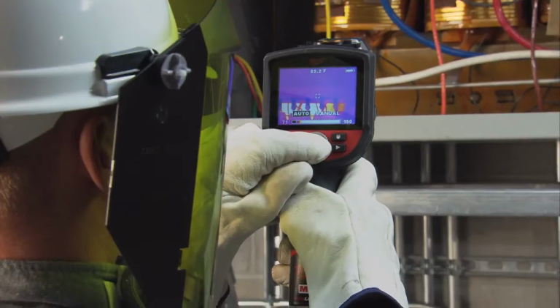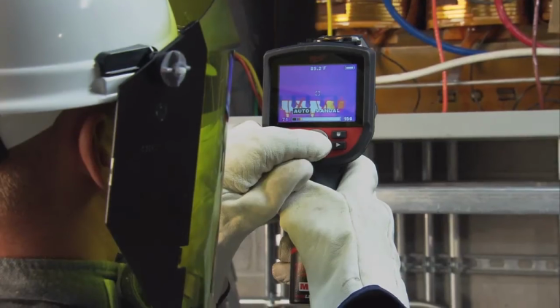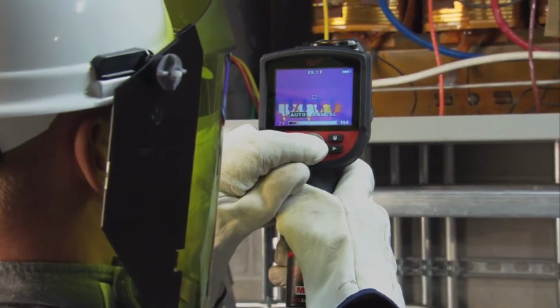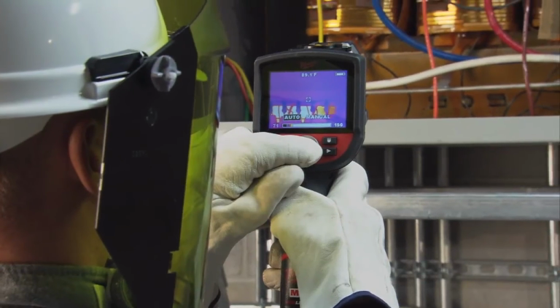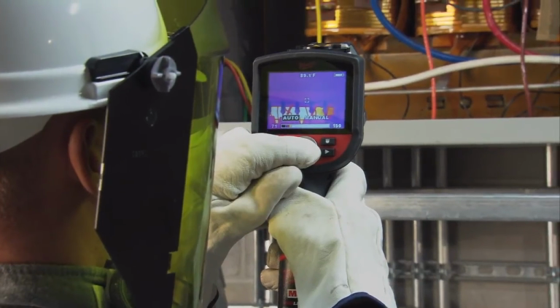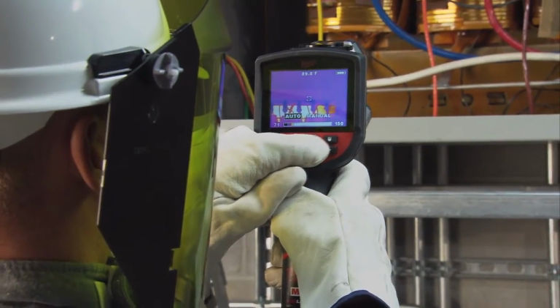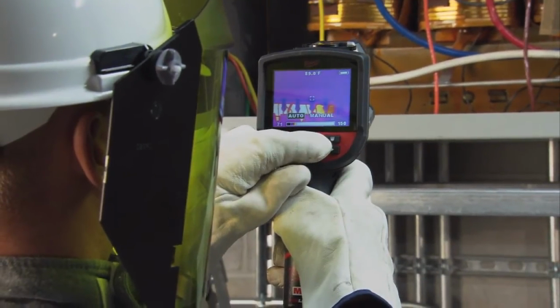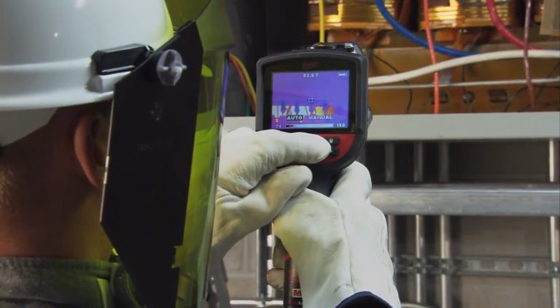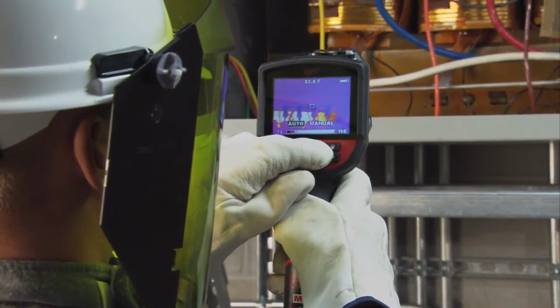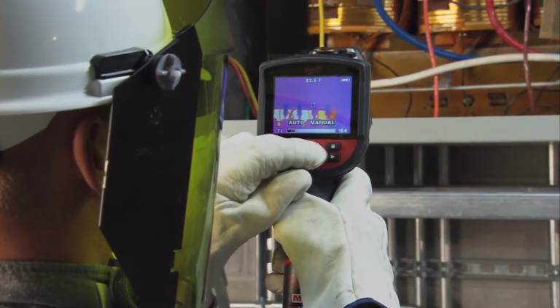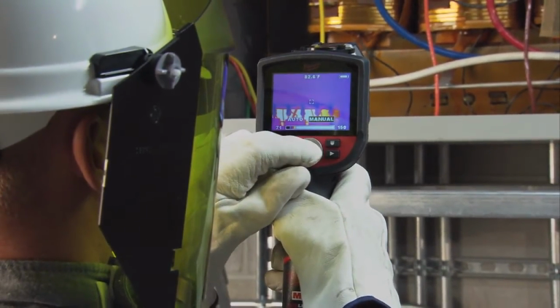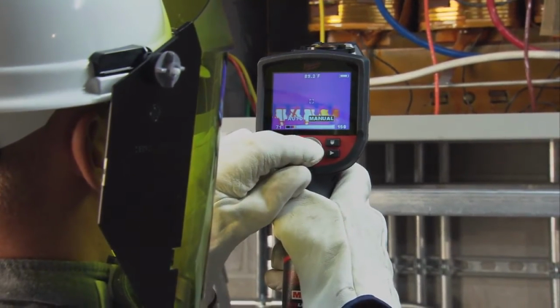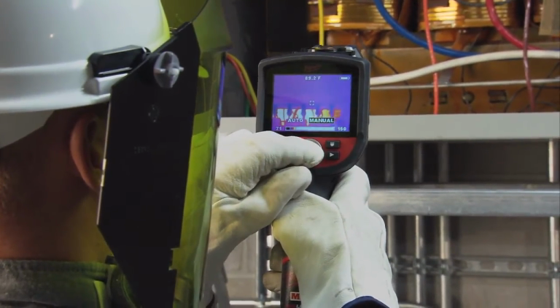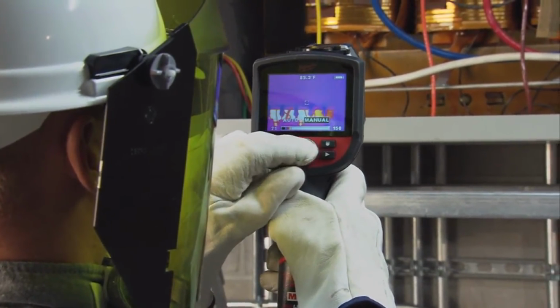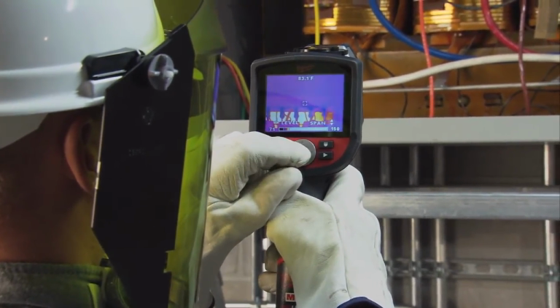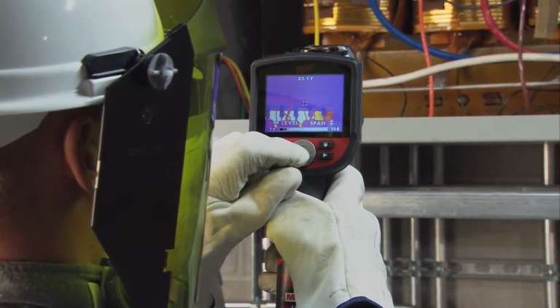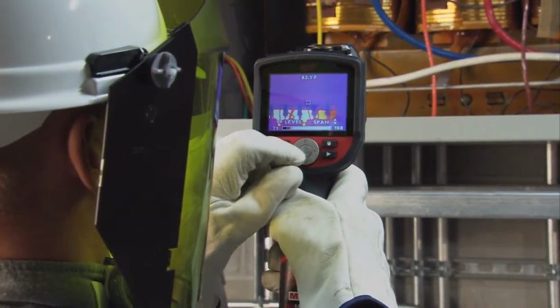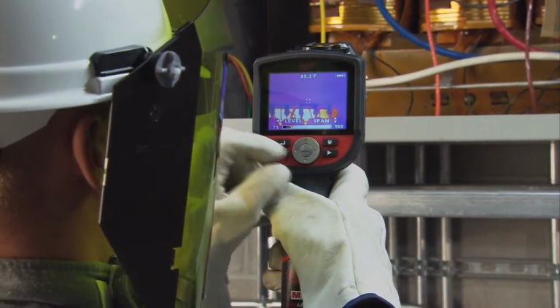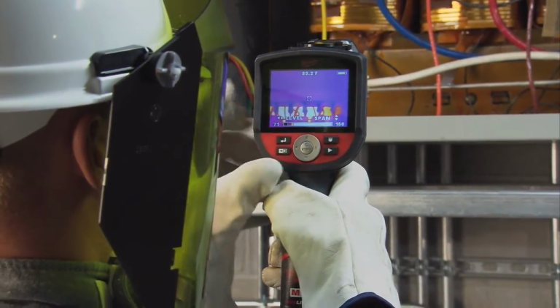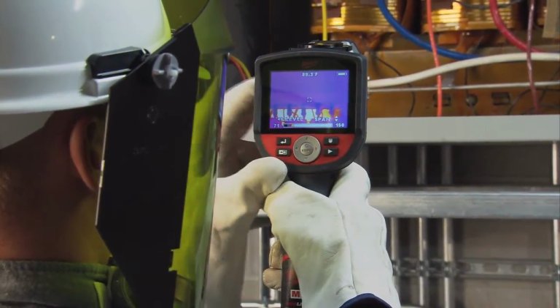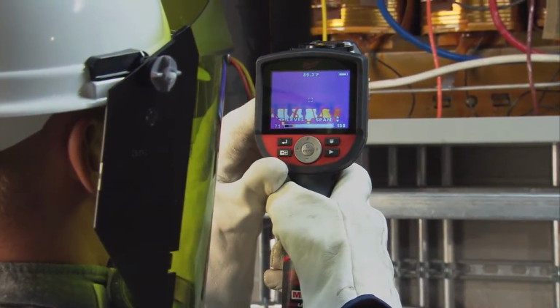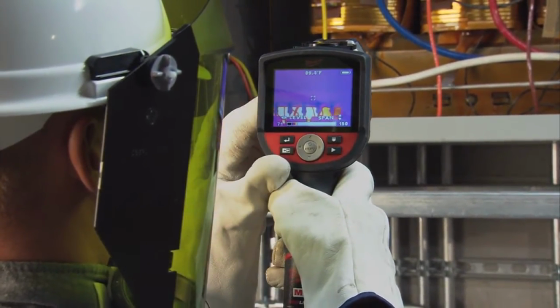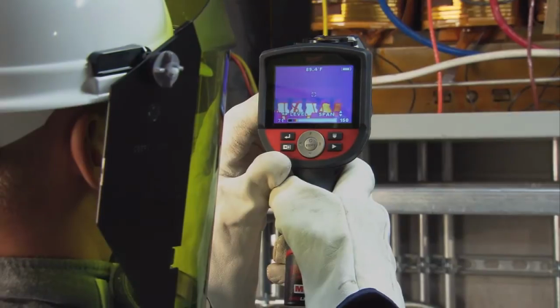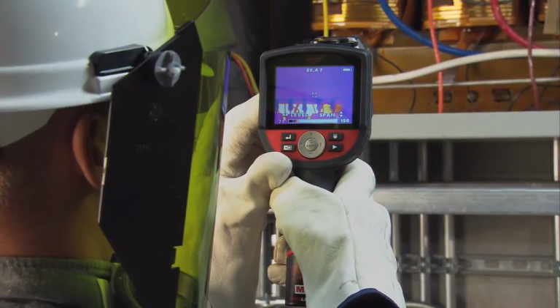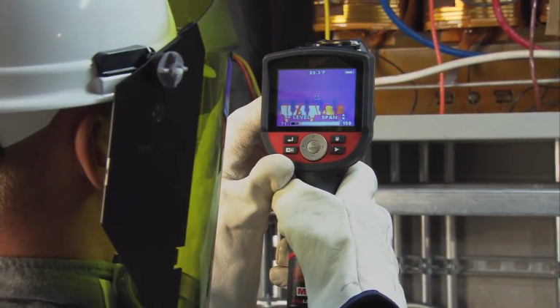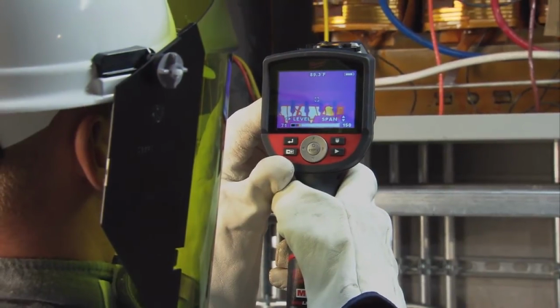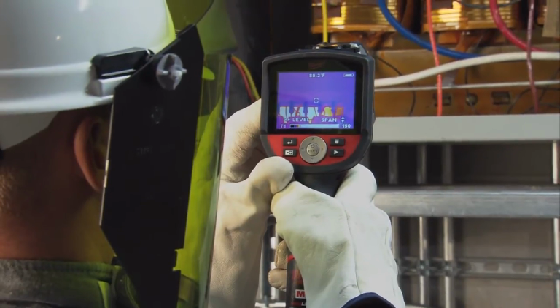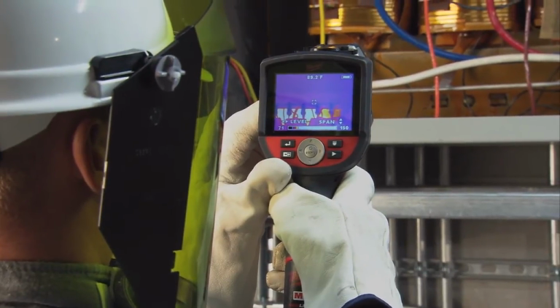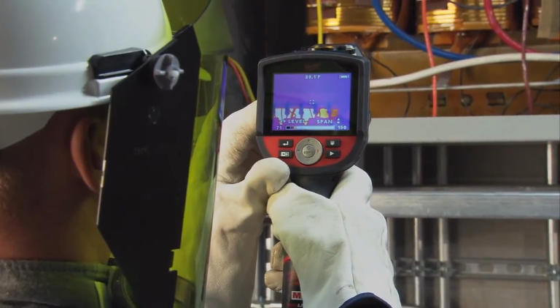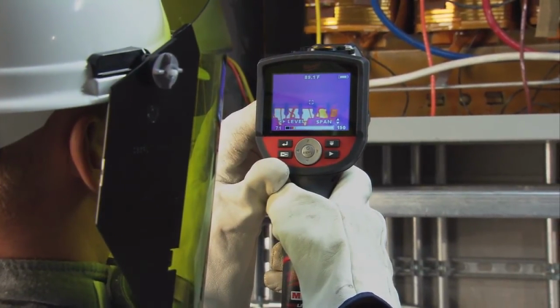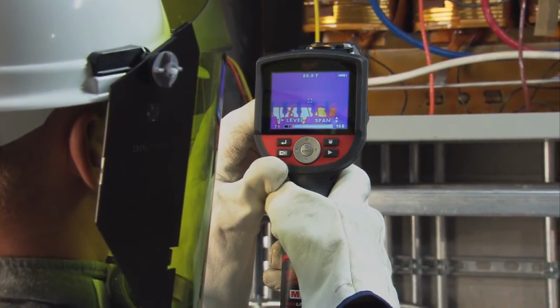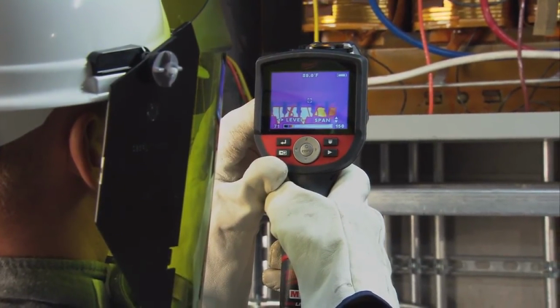The camera has two different settings to find level and span. There's an auto range and a manual range.